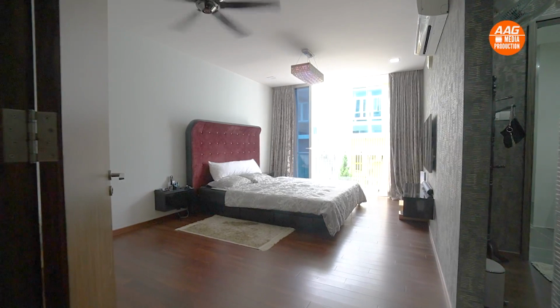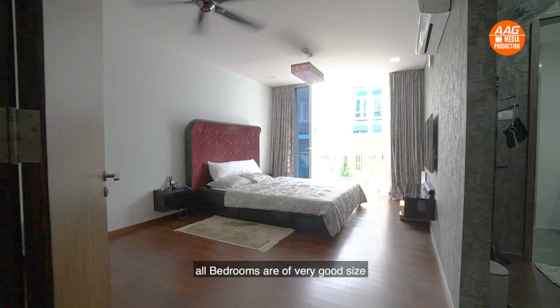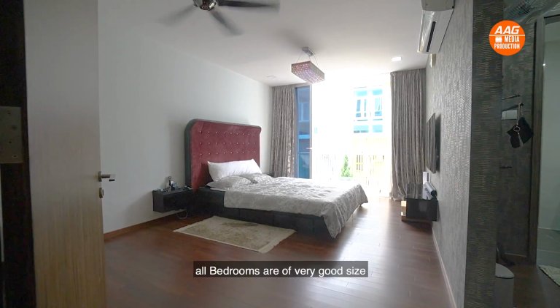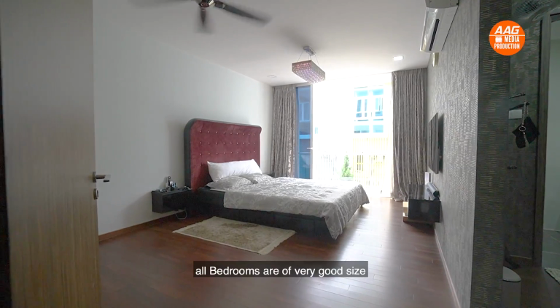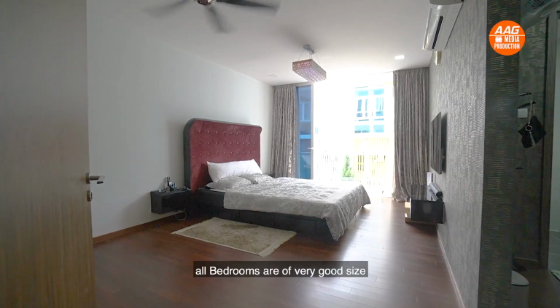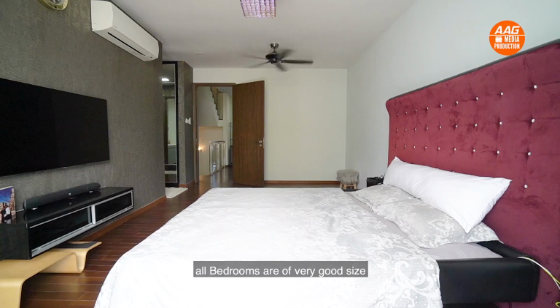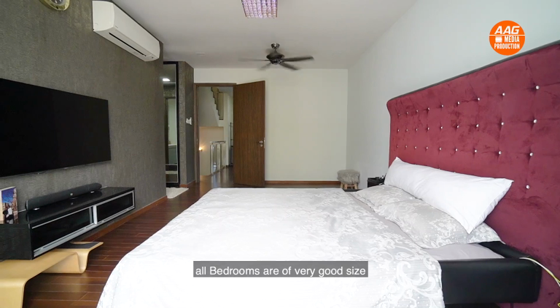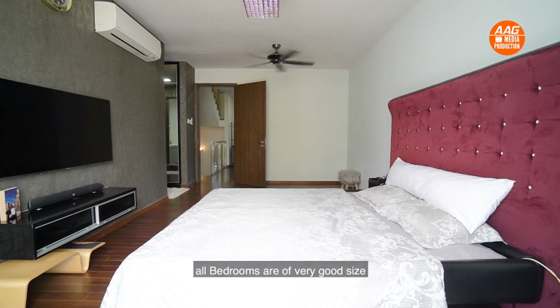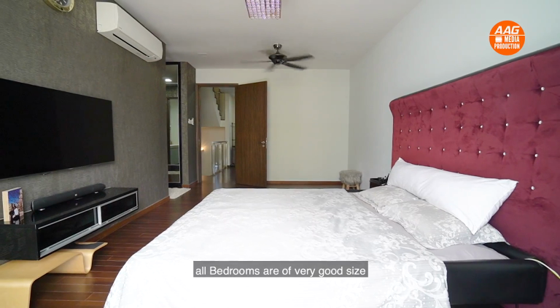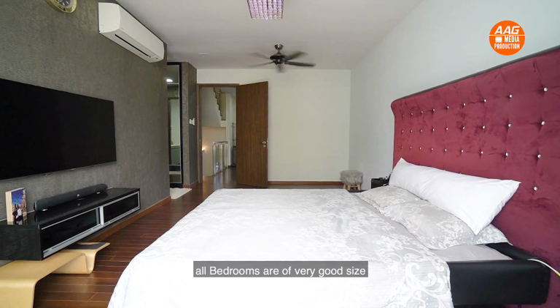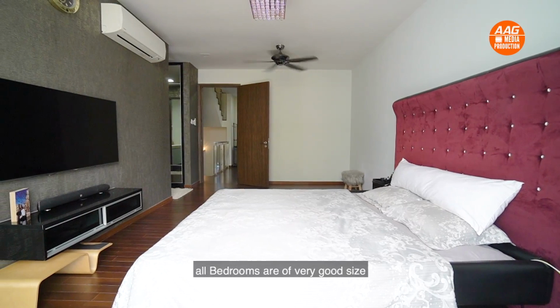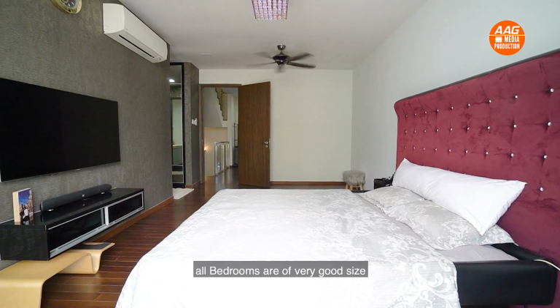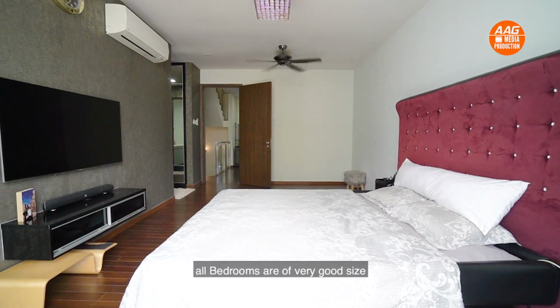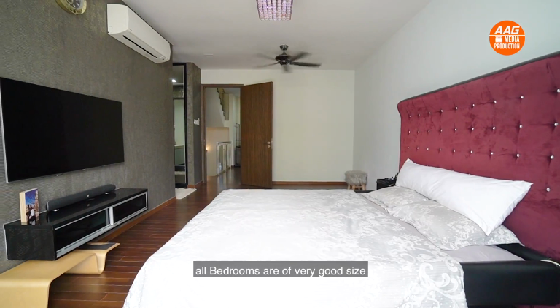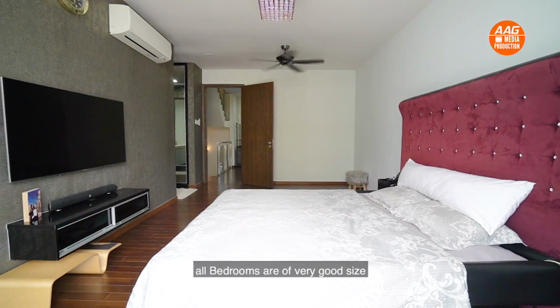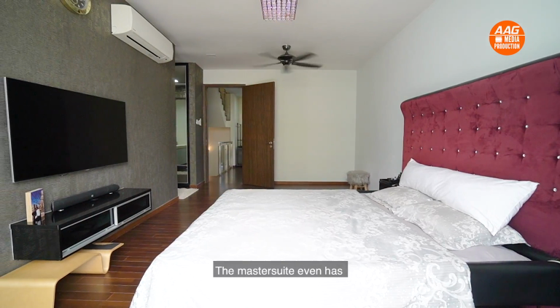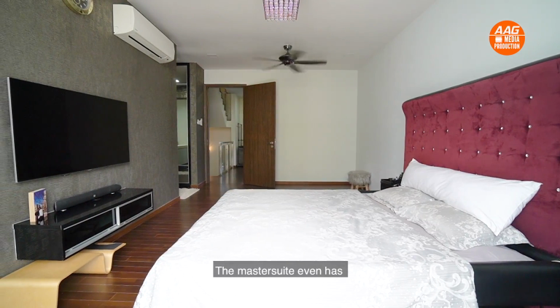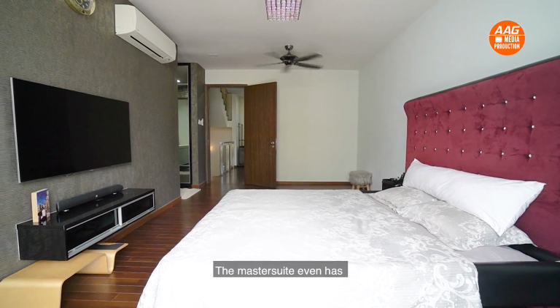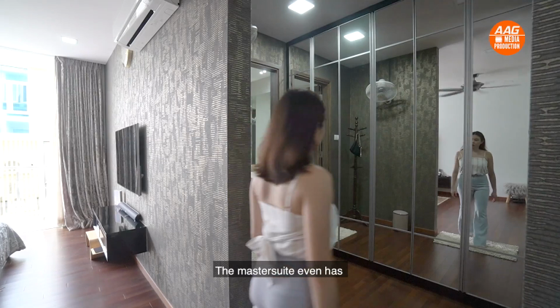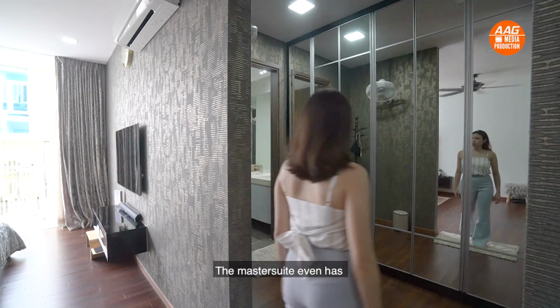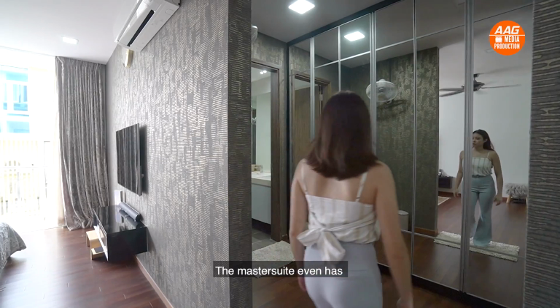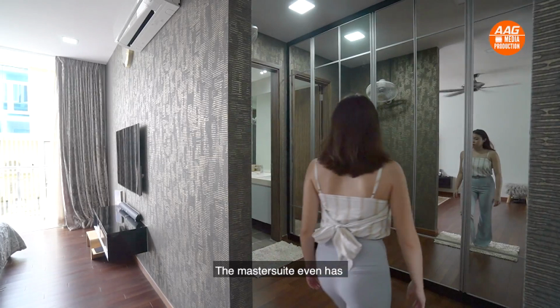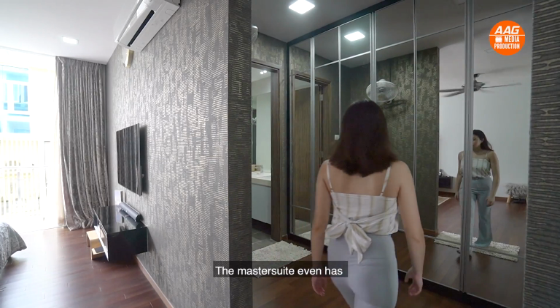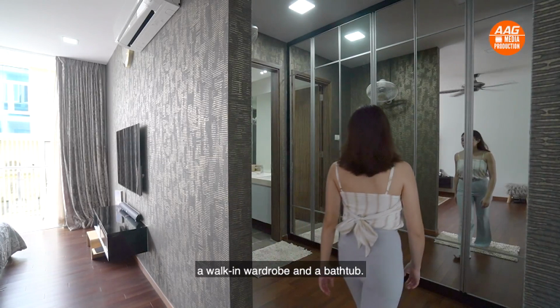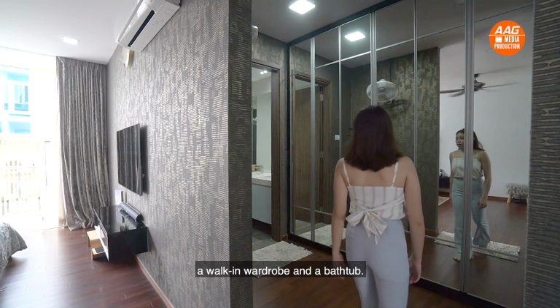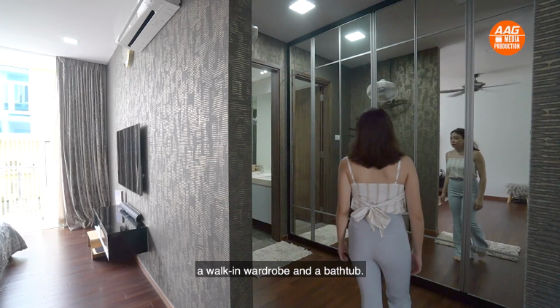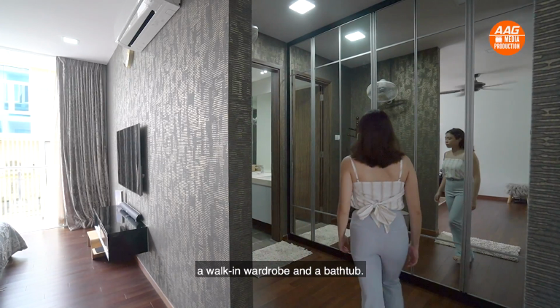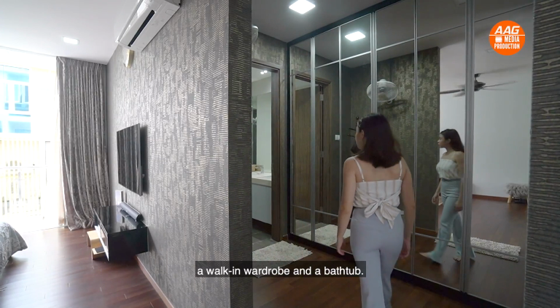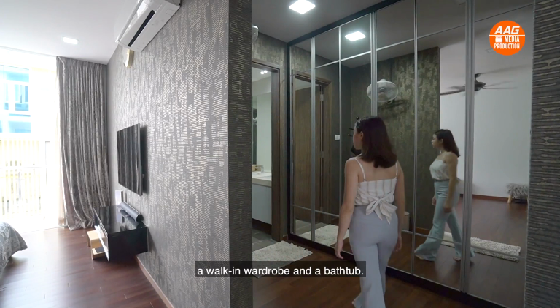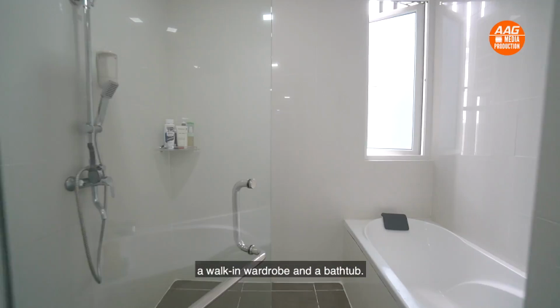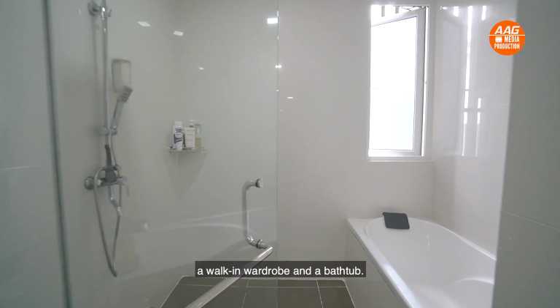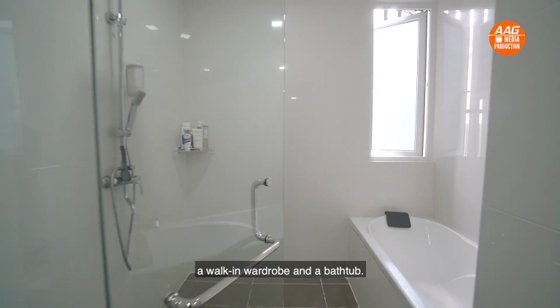All bedrooms are of very good size. The master suite even has a walk-in wardrobe and a bathtub.